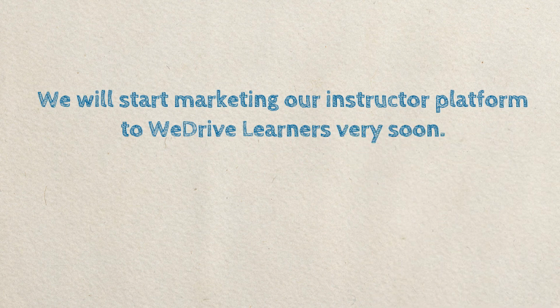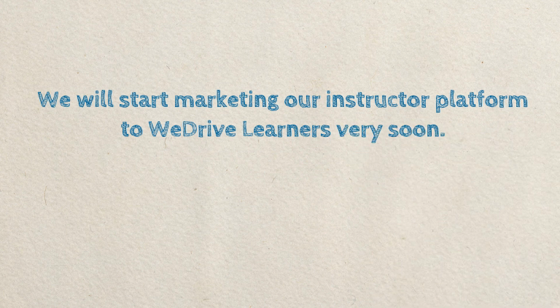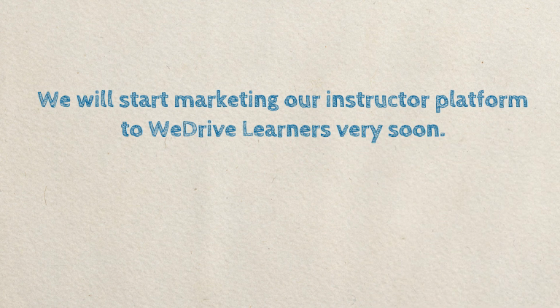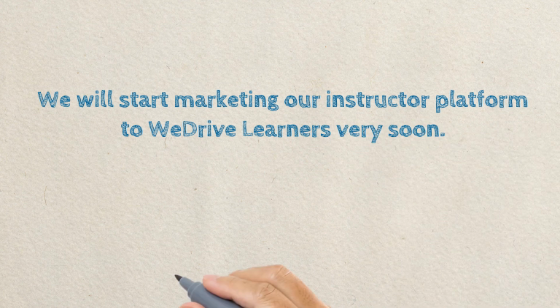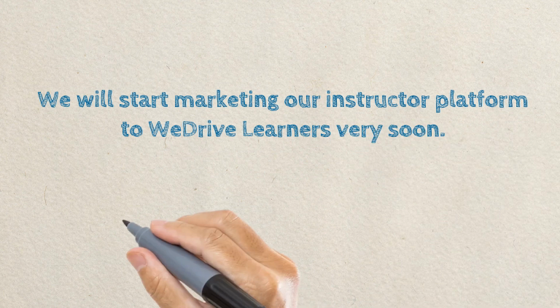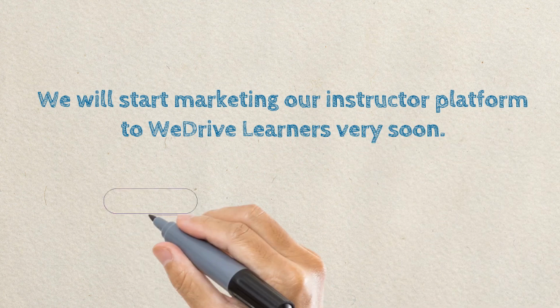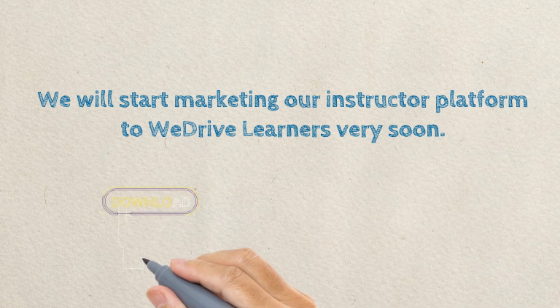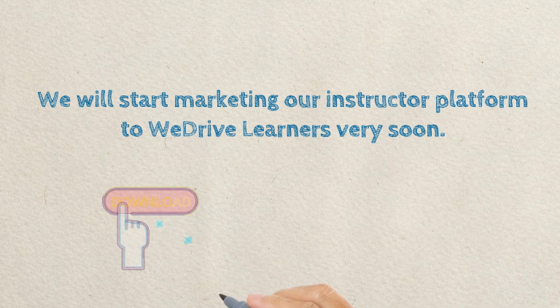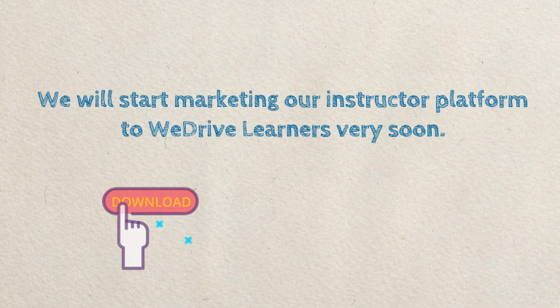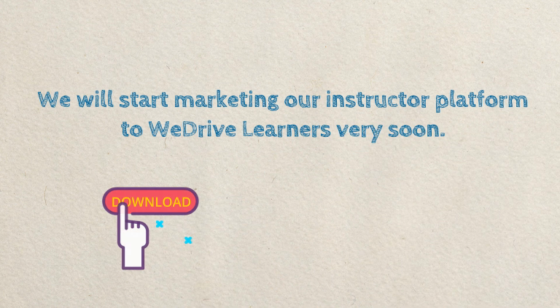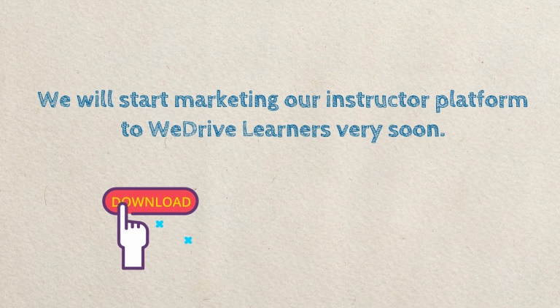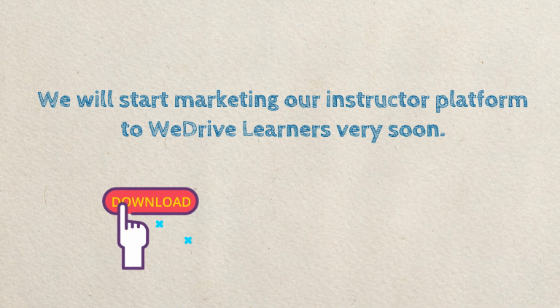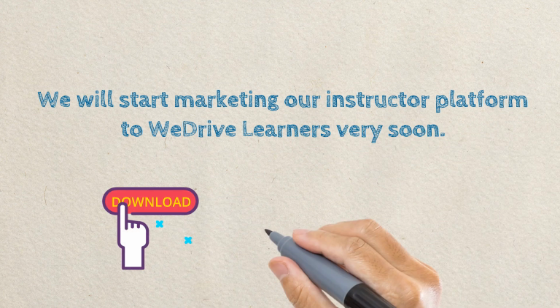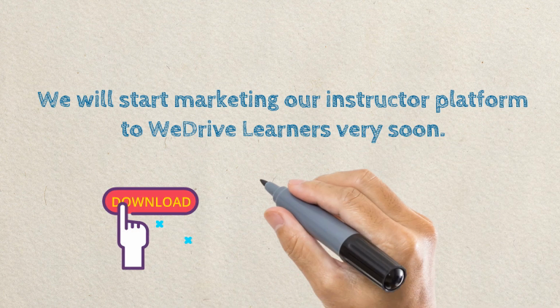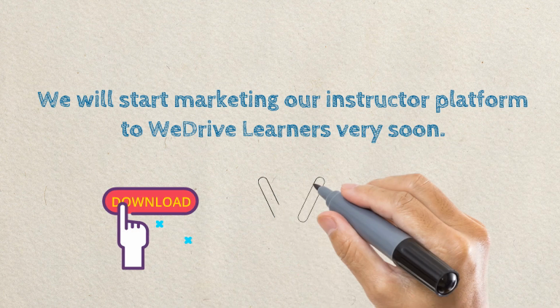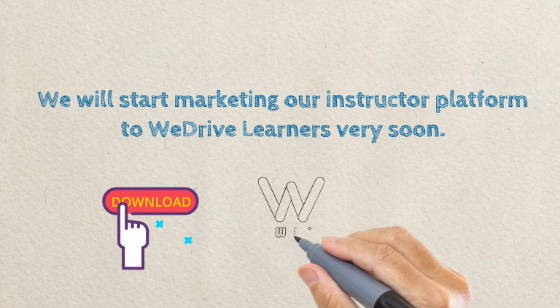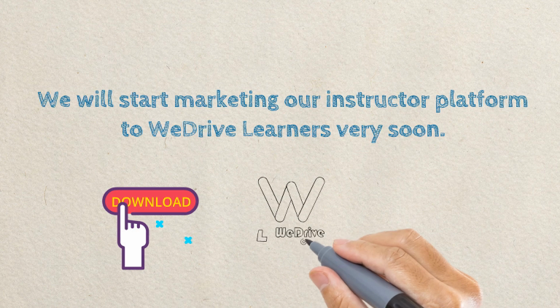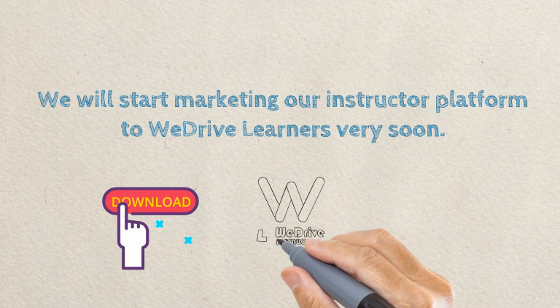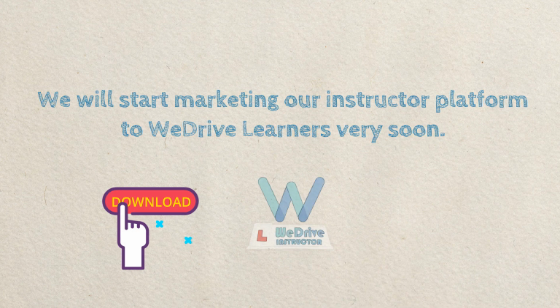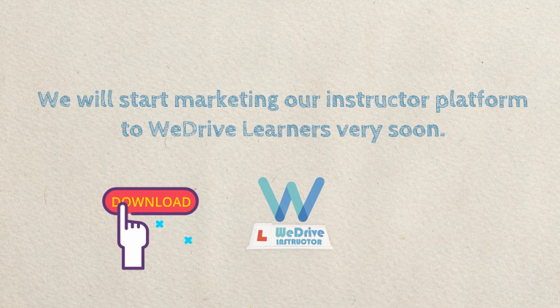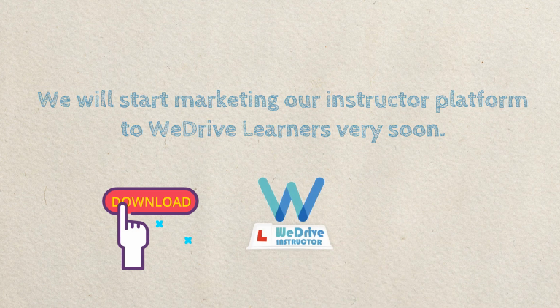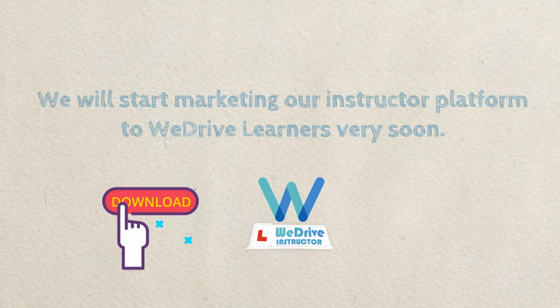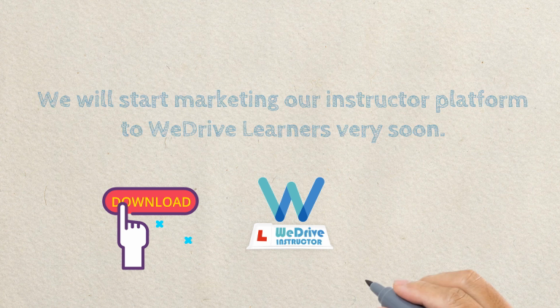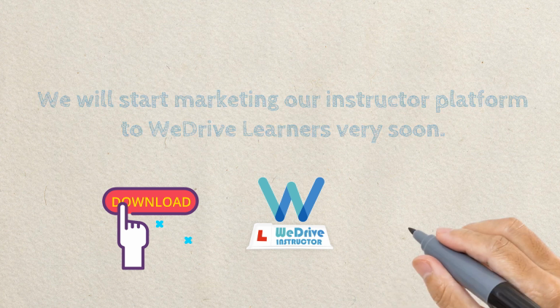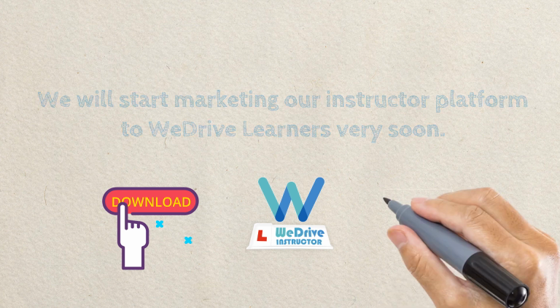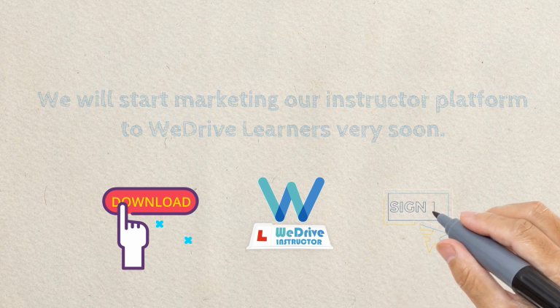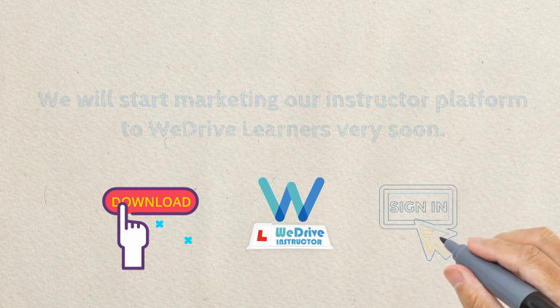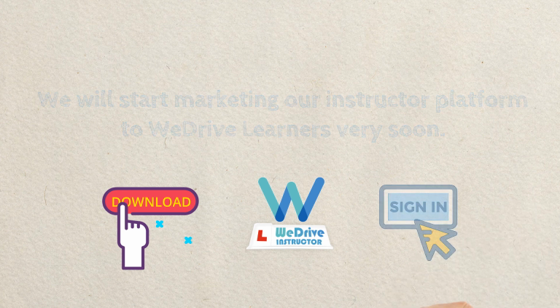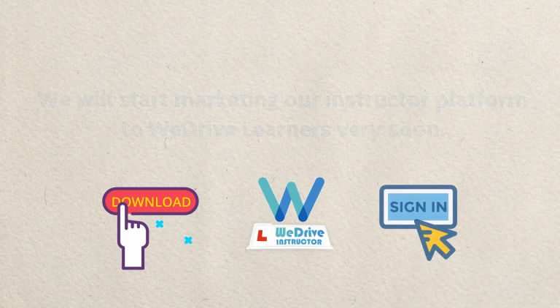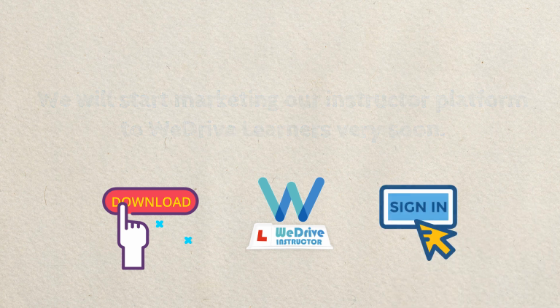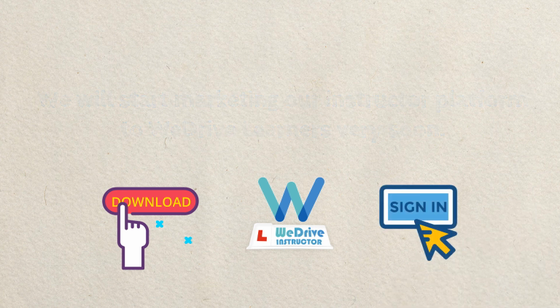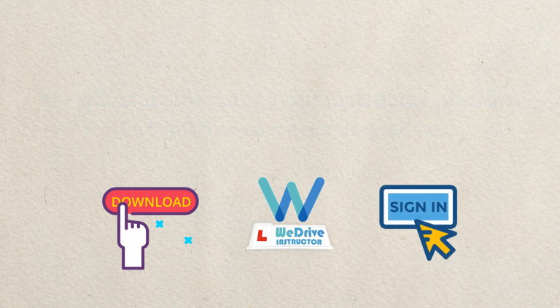Just click to download and register now and begin the next stage of your journey today.